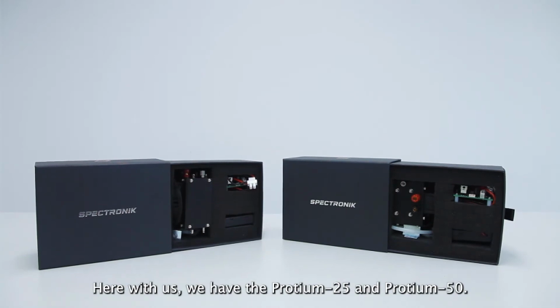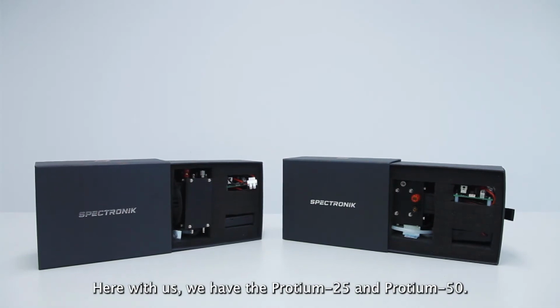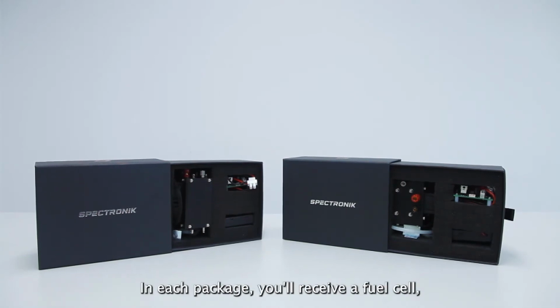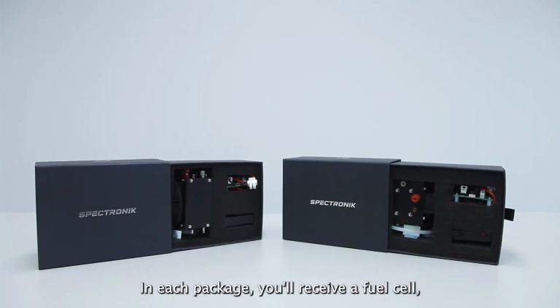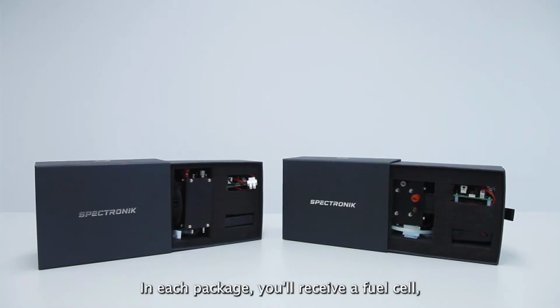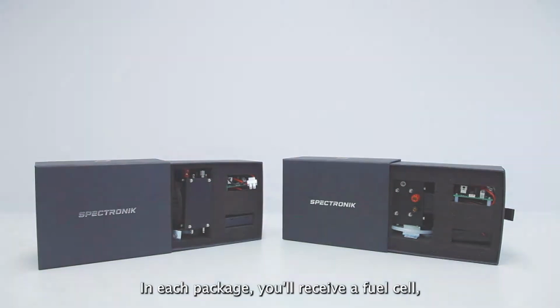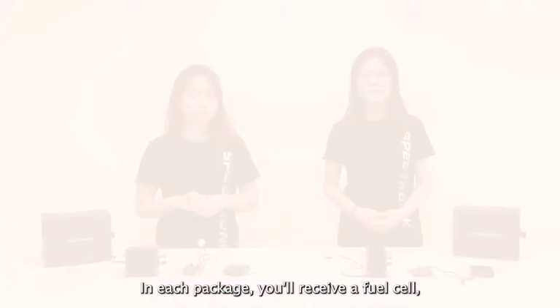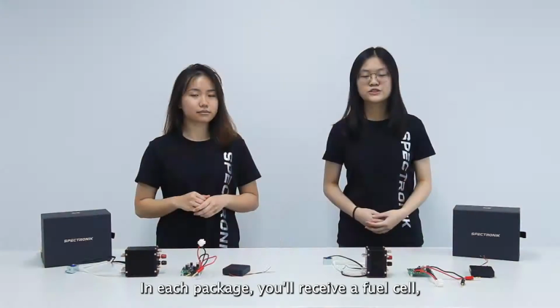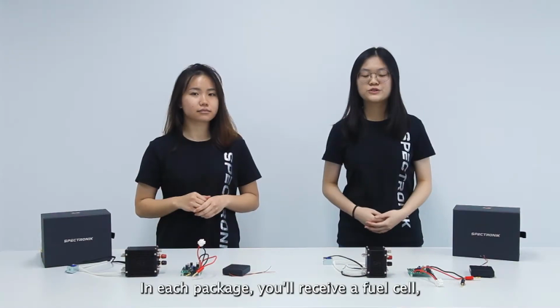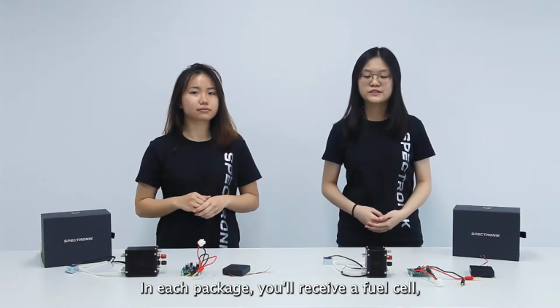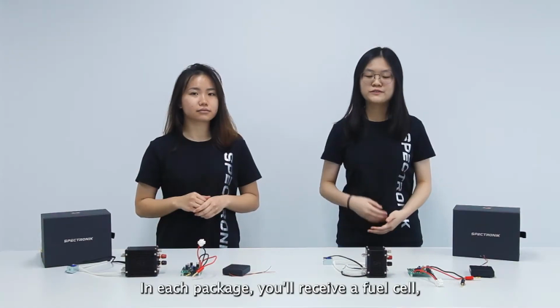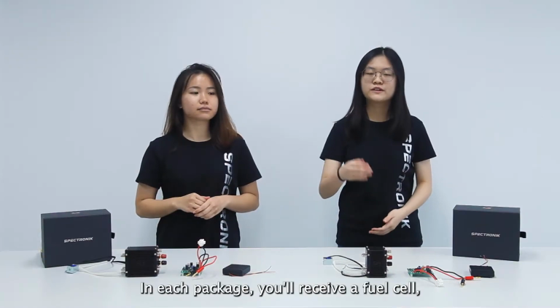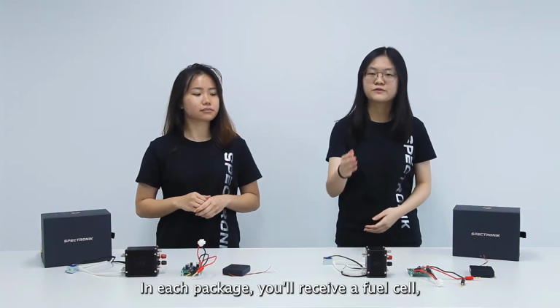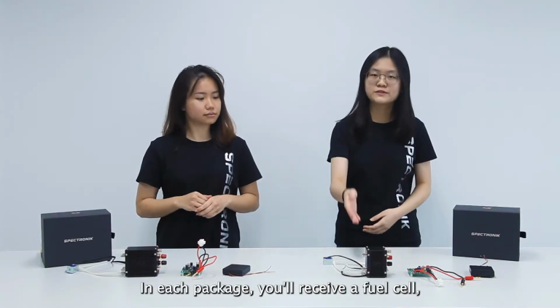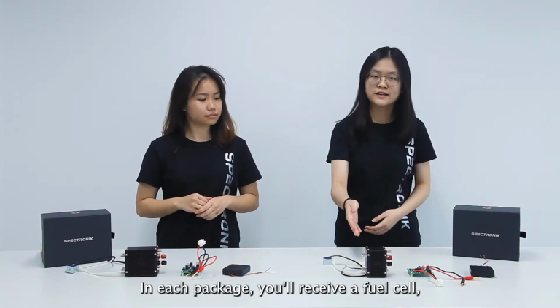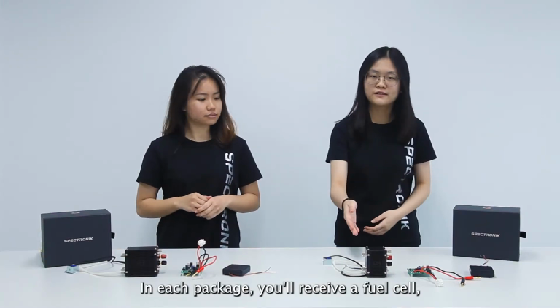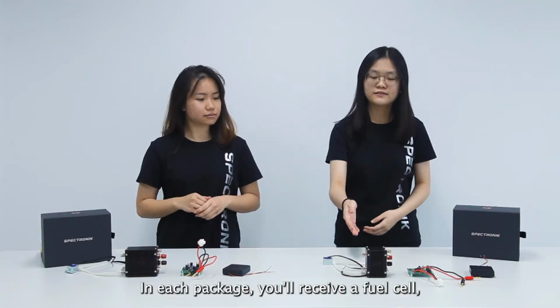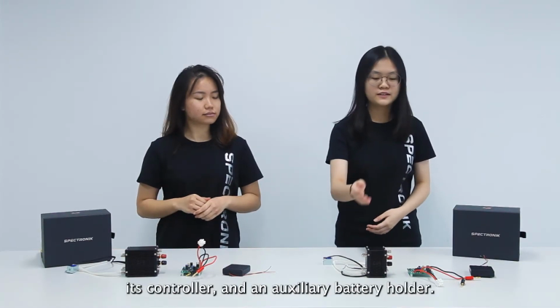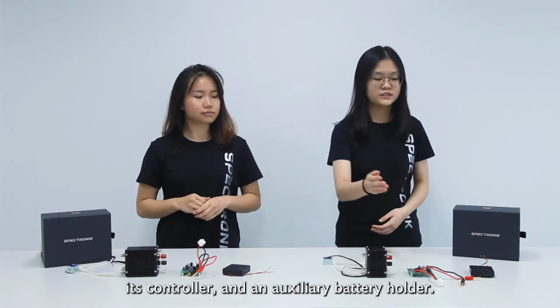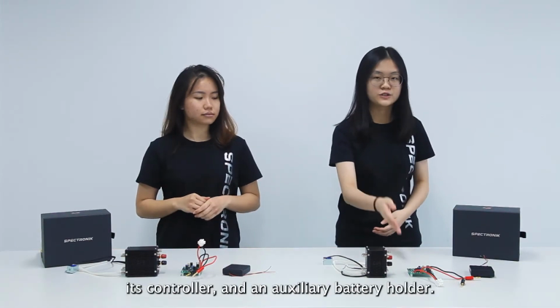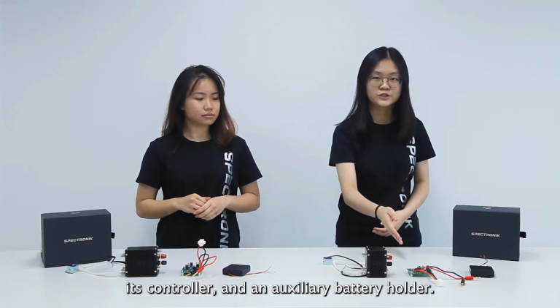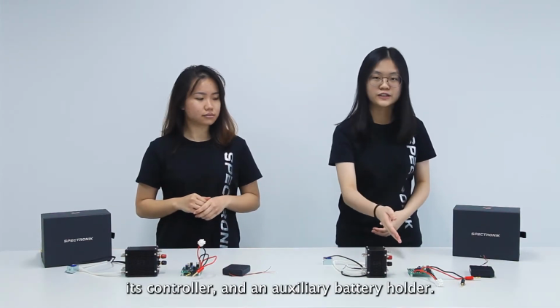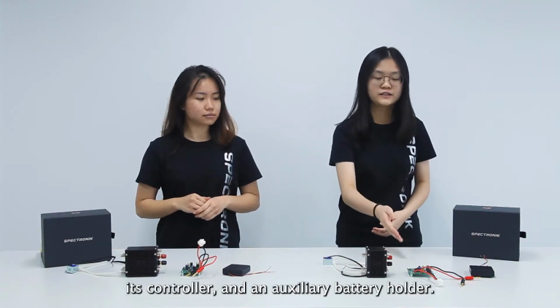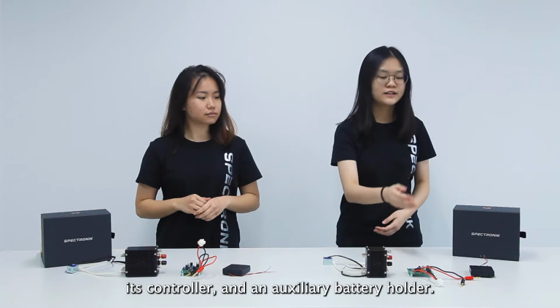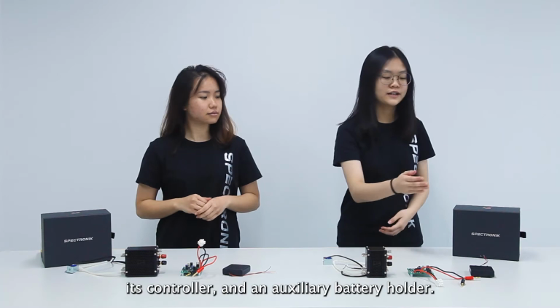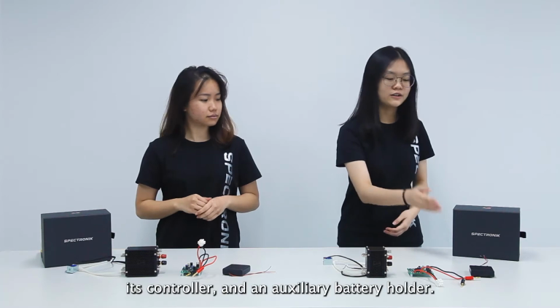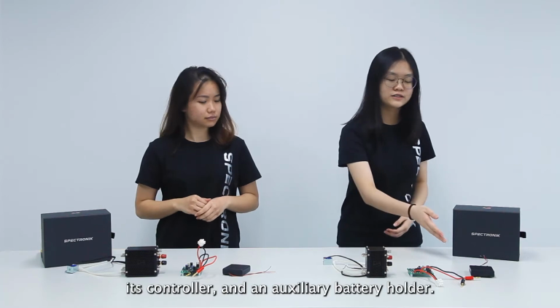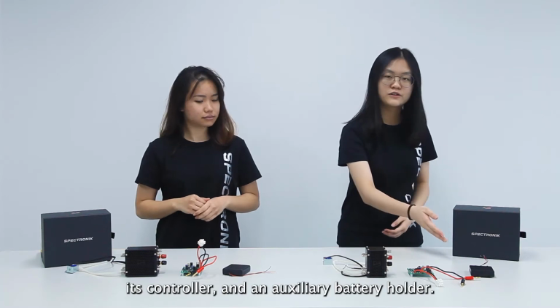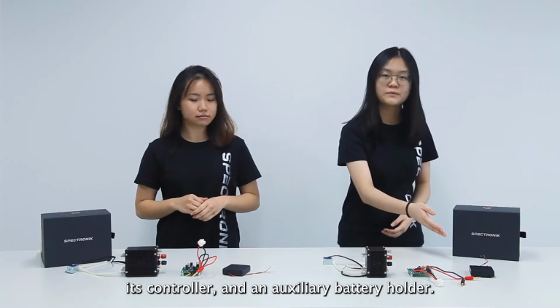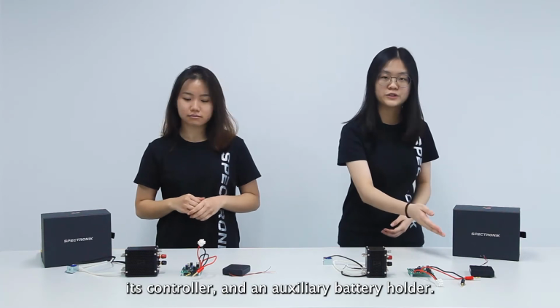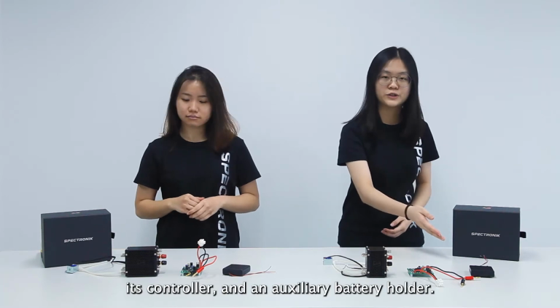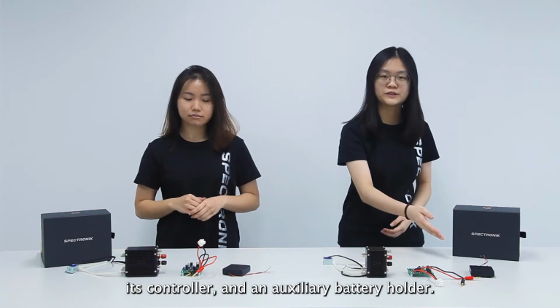In each package, we receive a fuel cell, its controller, and an auxiliary battery holder.